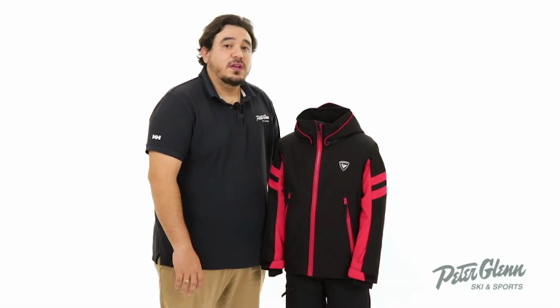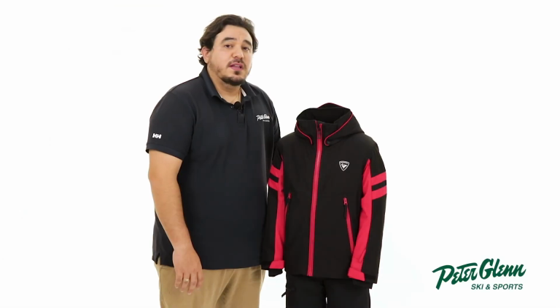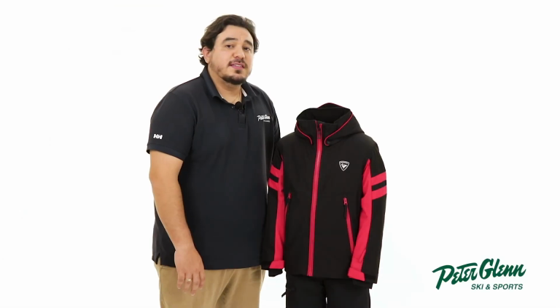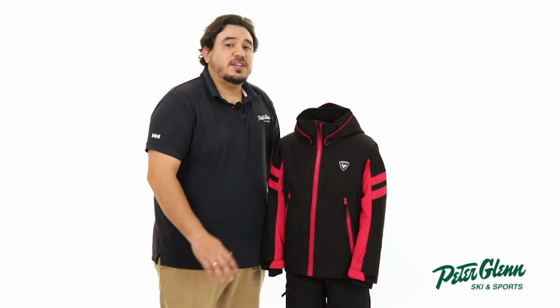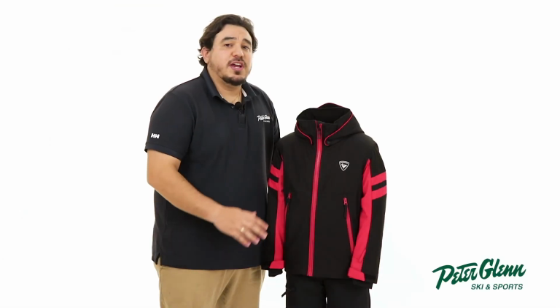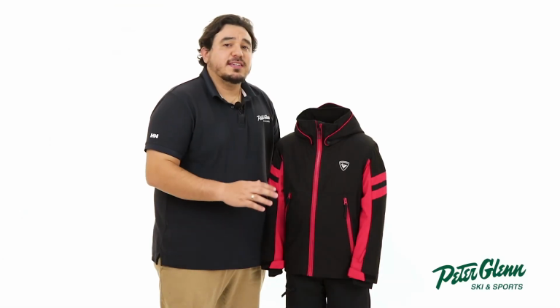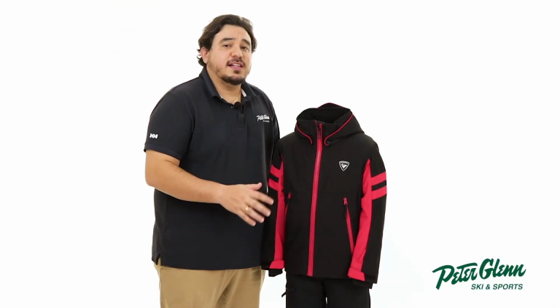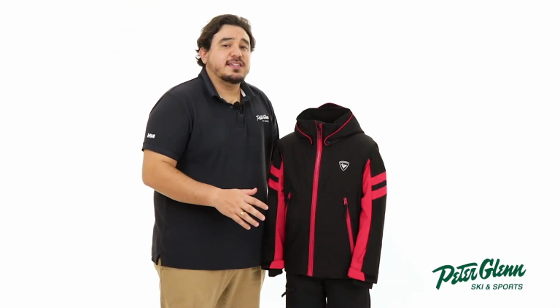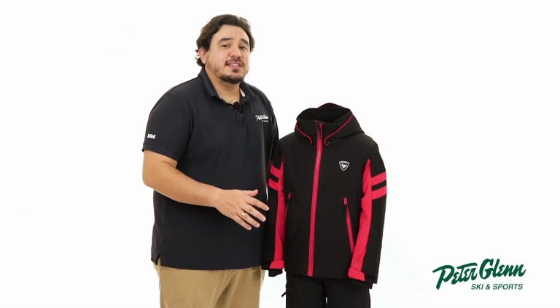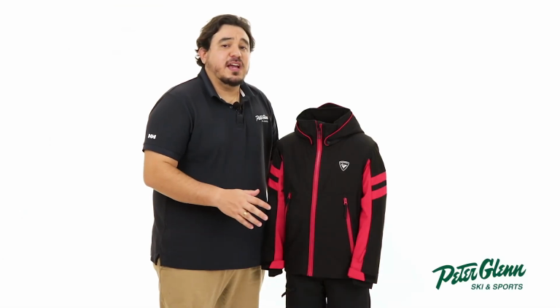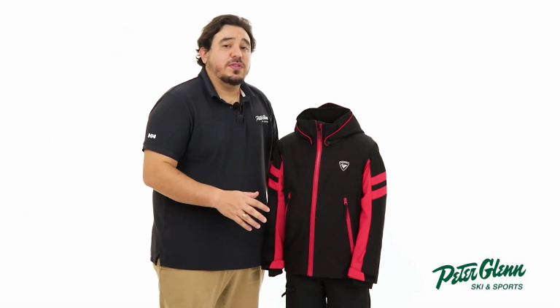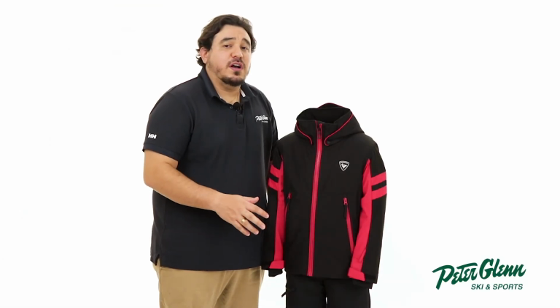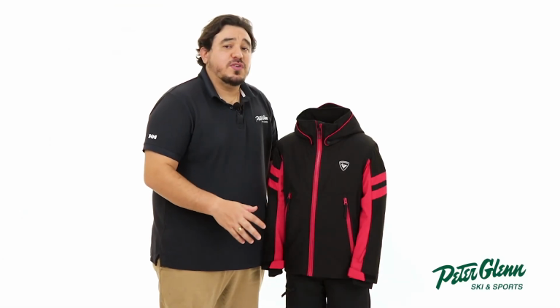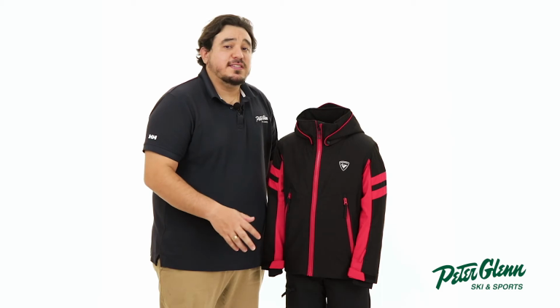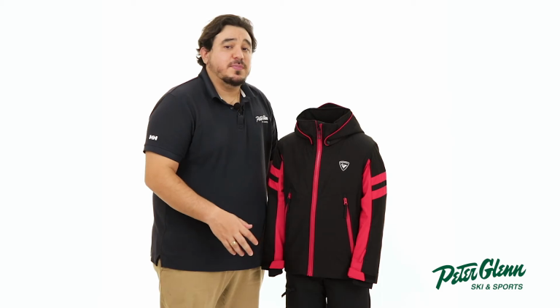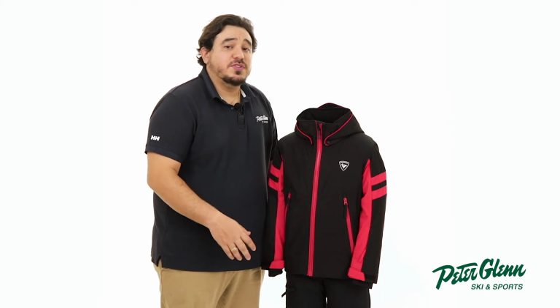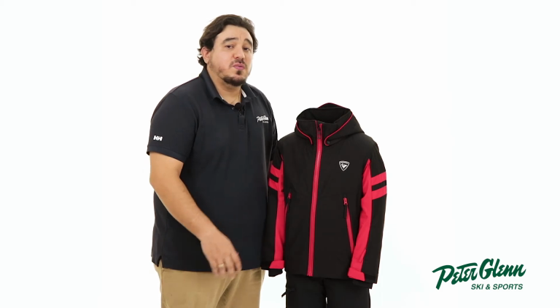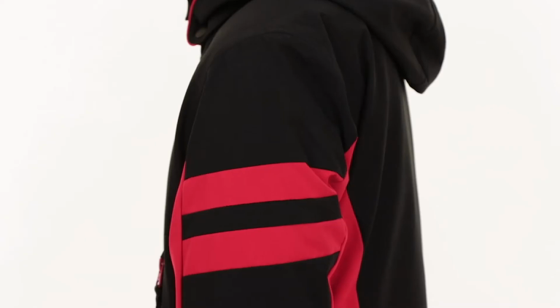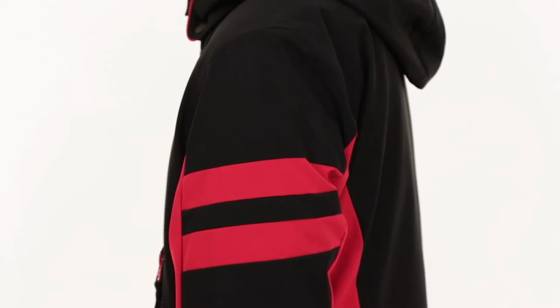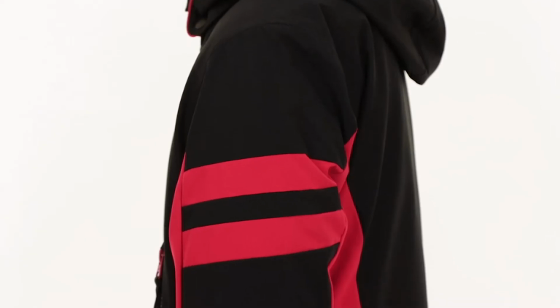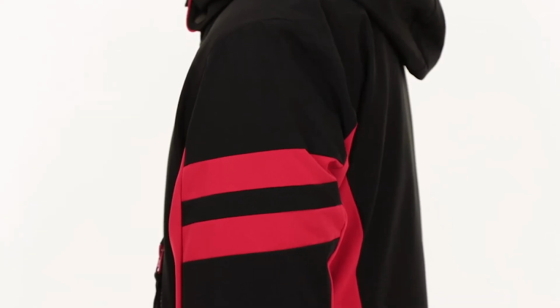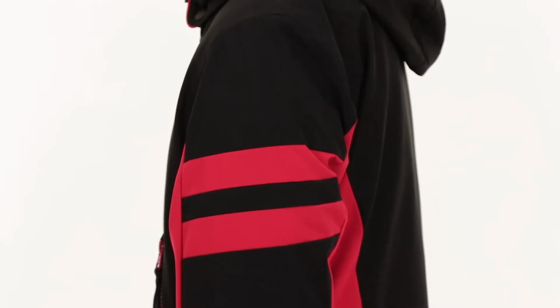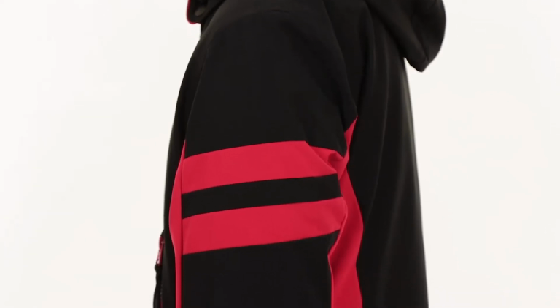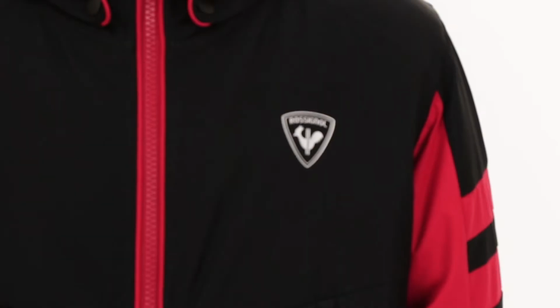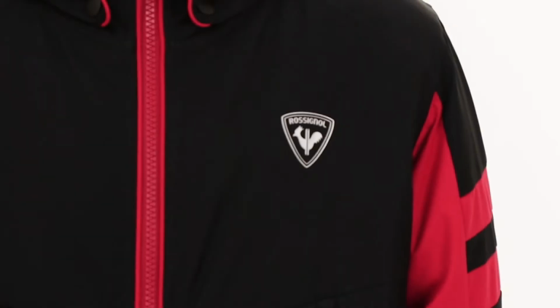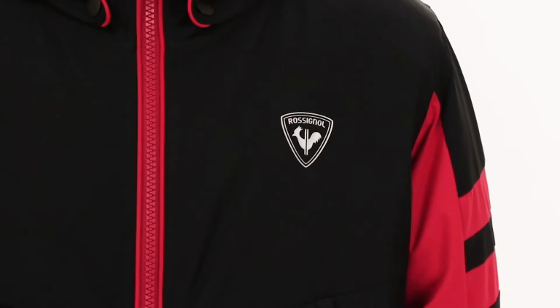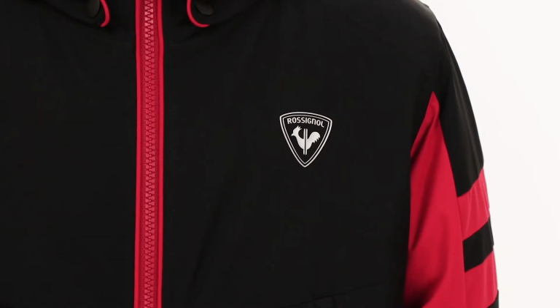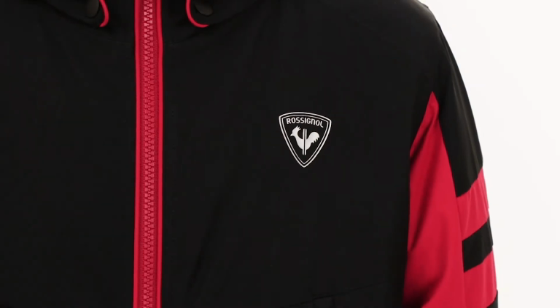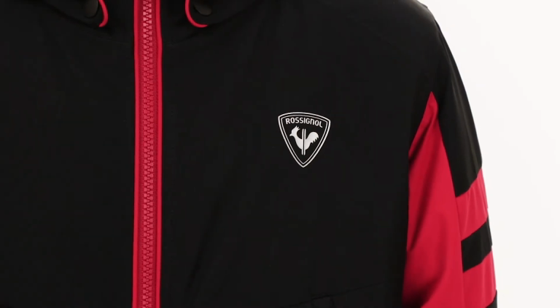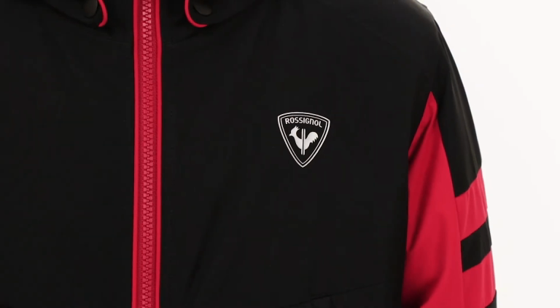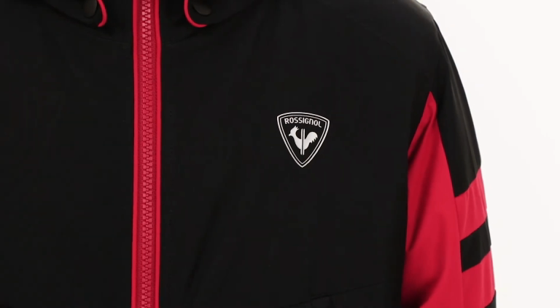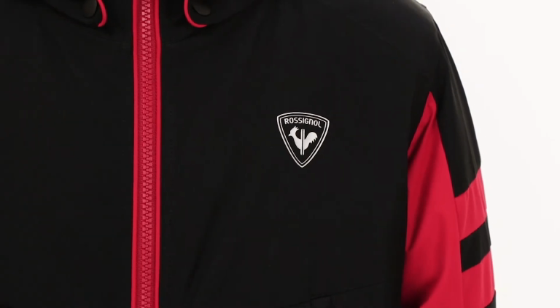This ski jacket has a classic design with contrast zippers, racing stripes on the sleeves, and a Rozignal Rooster logo on the chest.